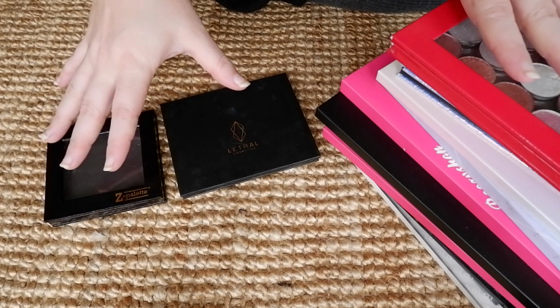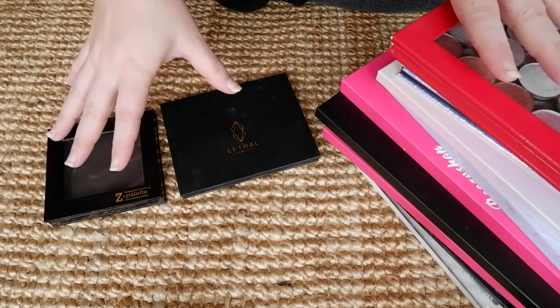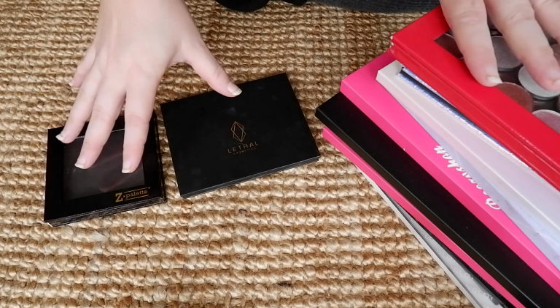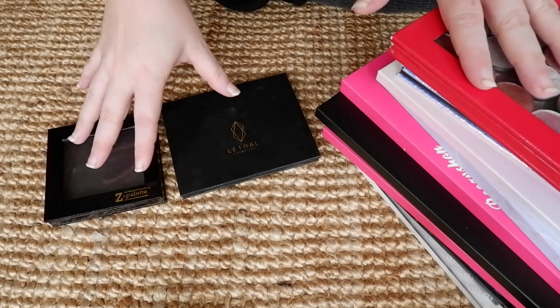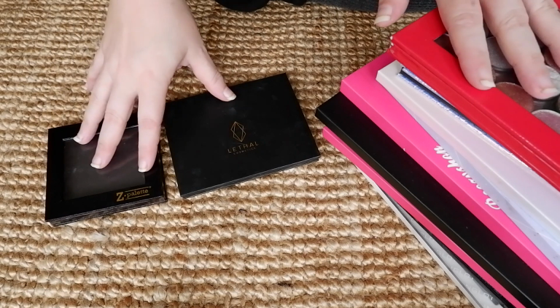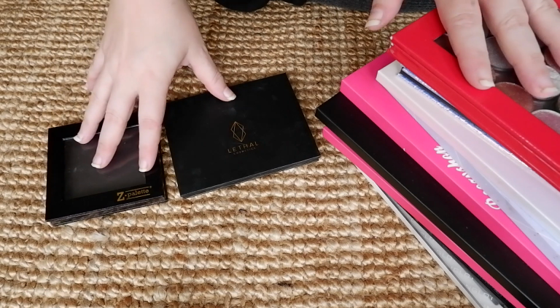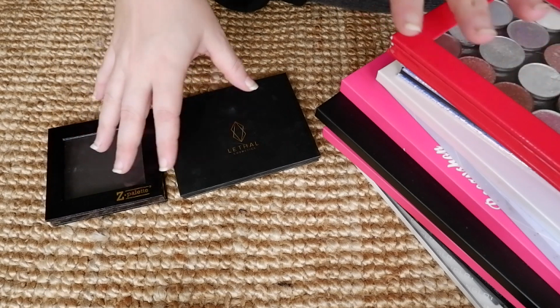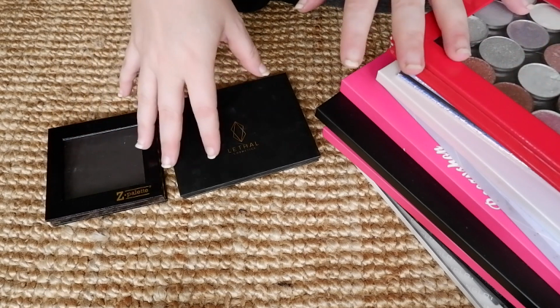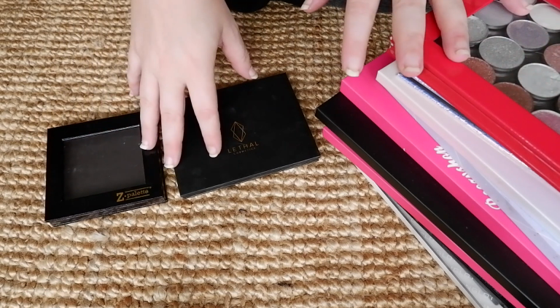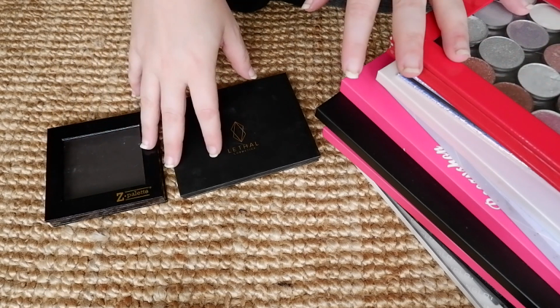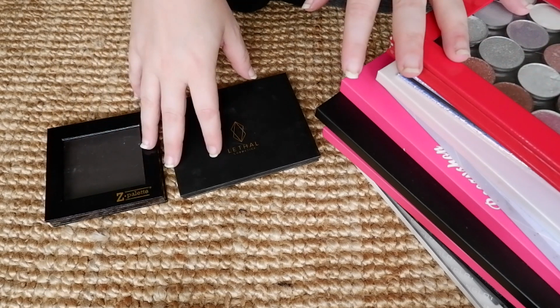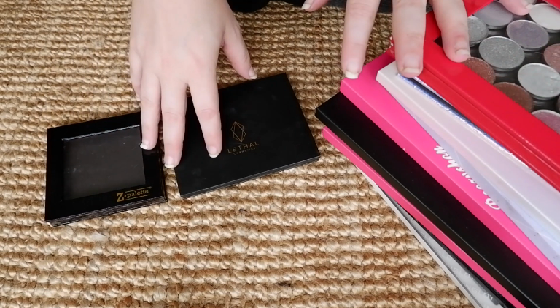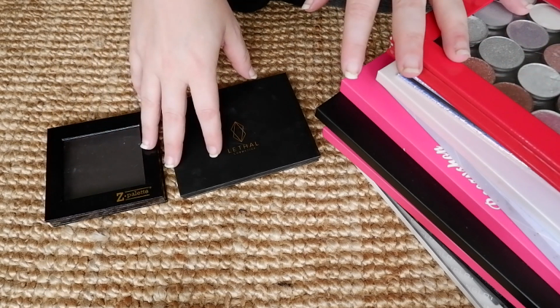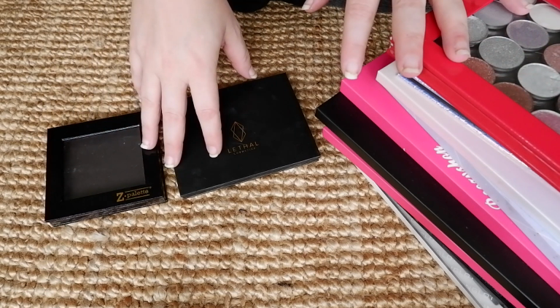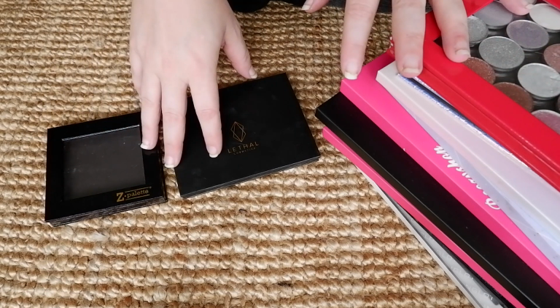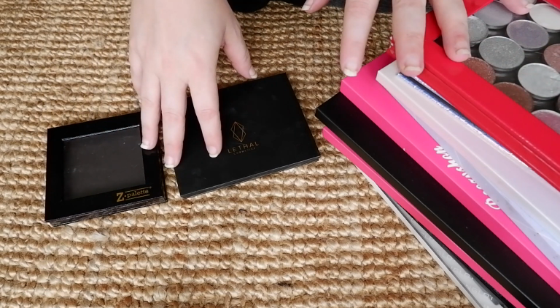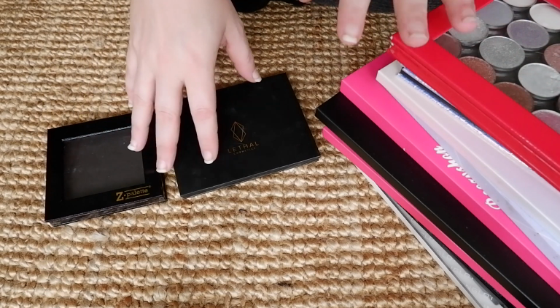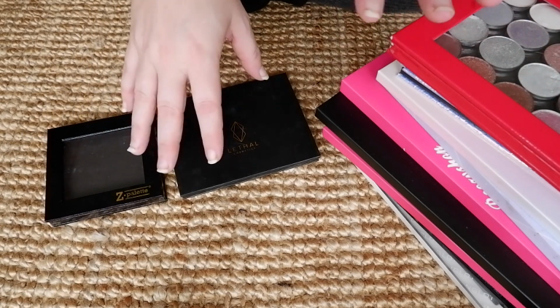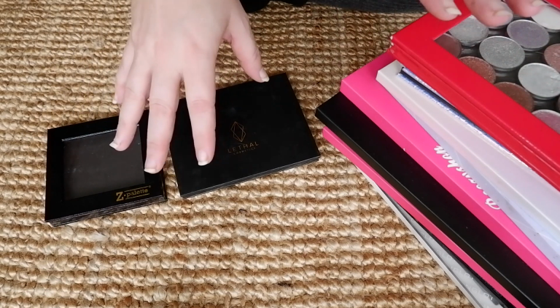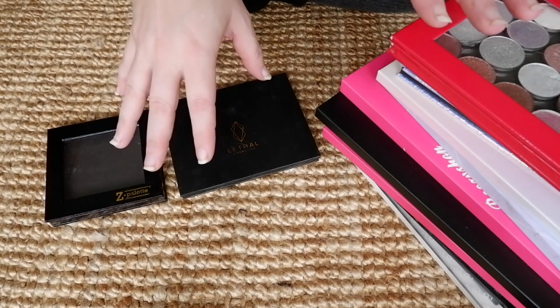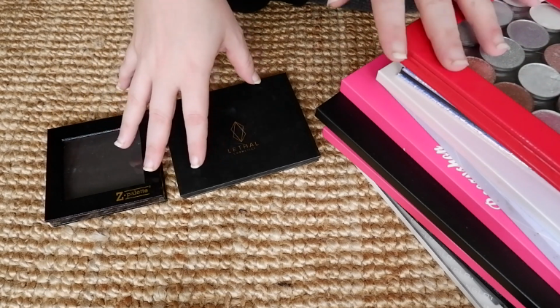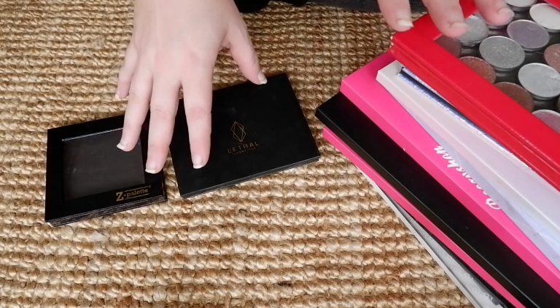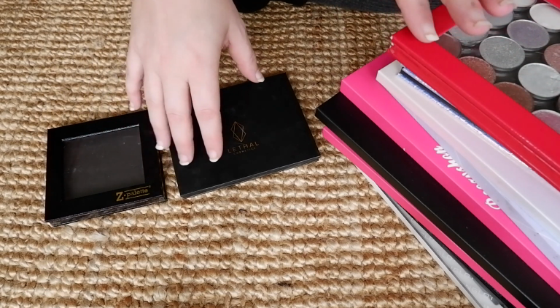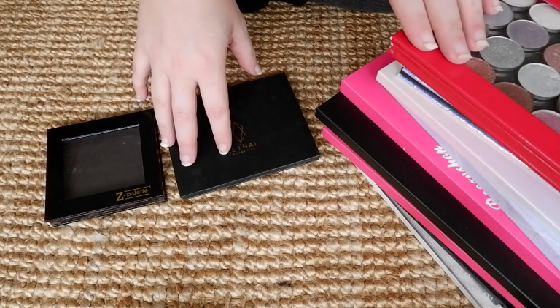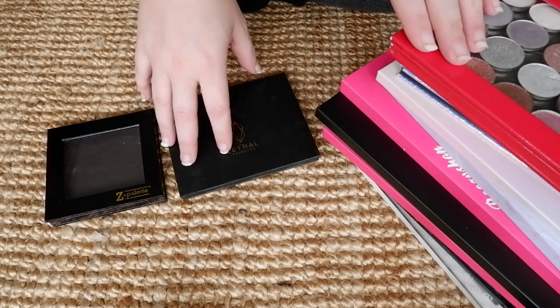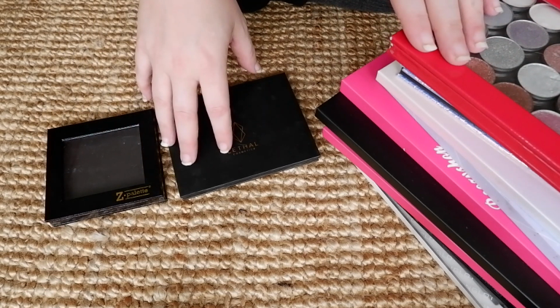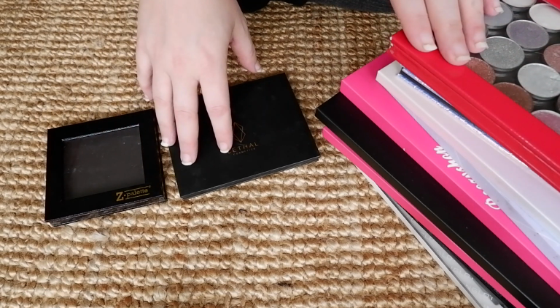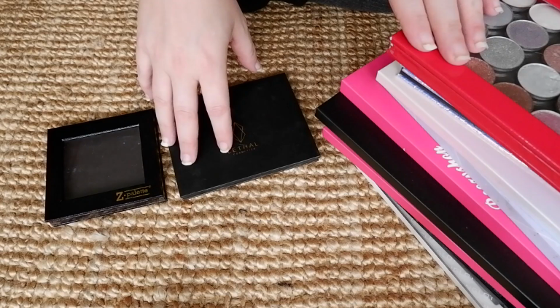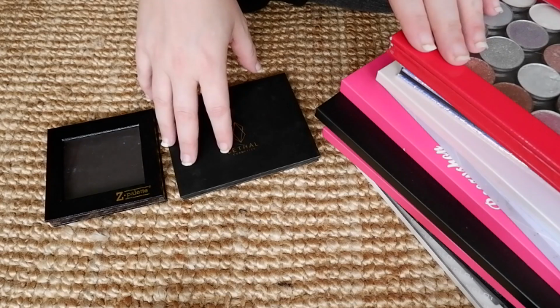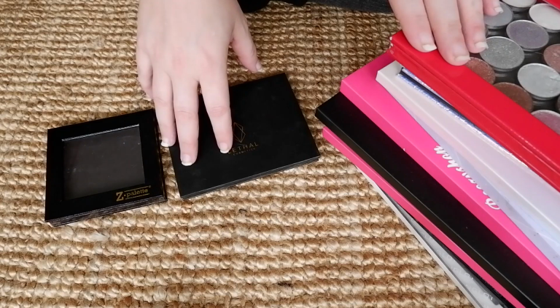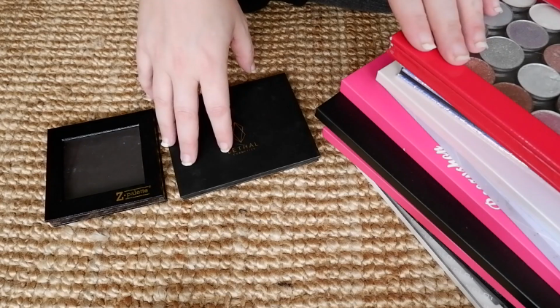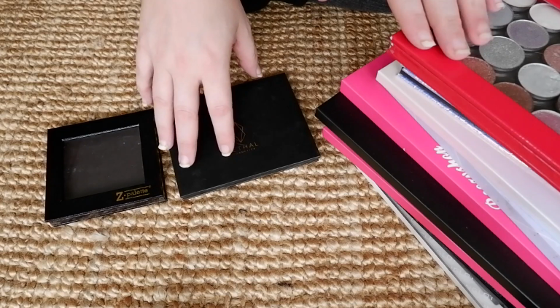Hi there, welcome to Floating in Dreams. Today's video is going to be one where I'm creating some fantasy eyeshadow palettes.